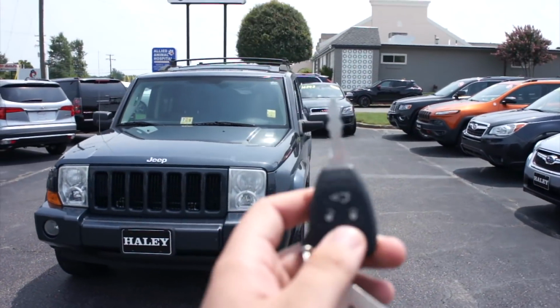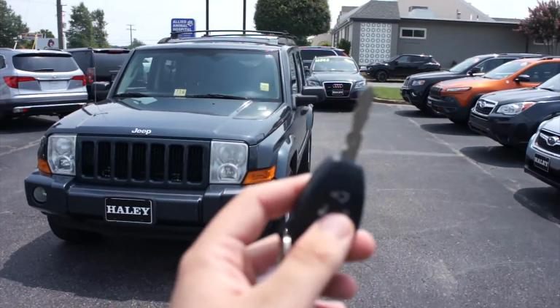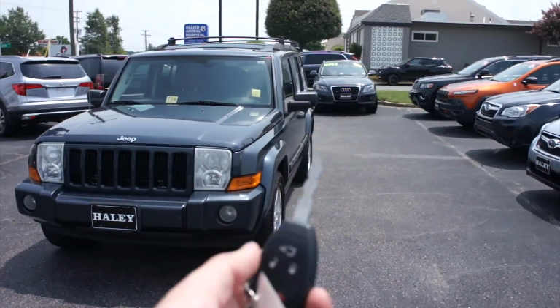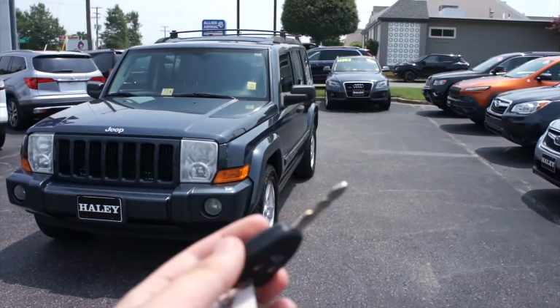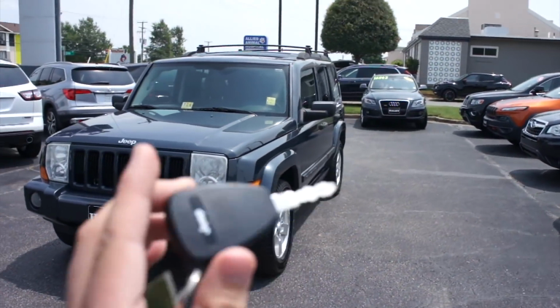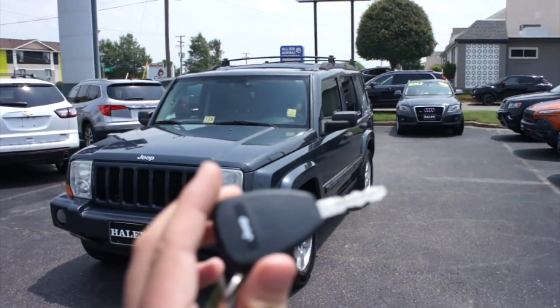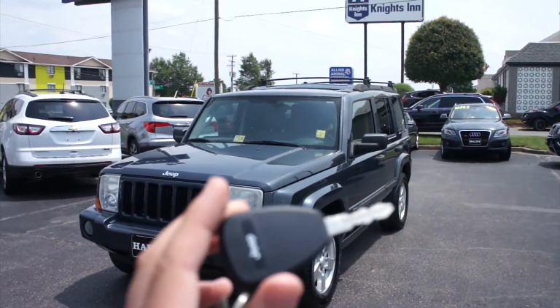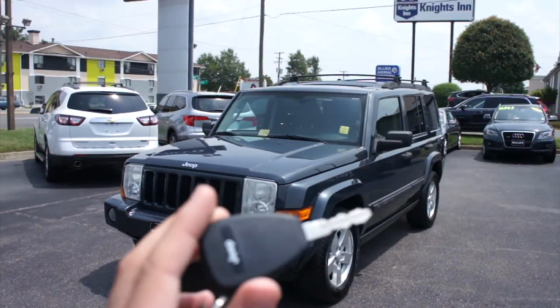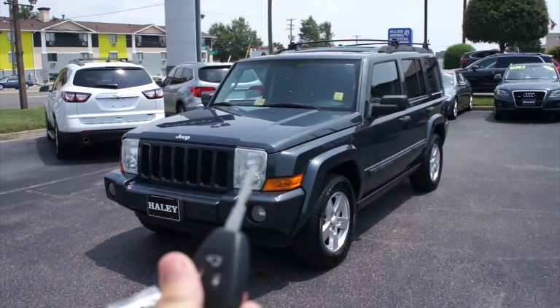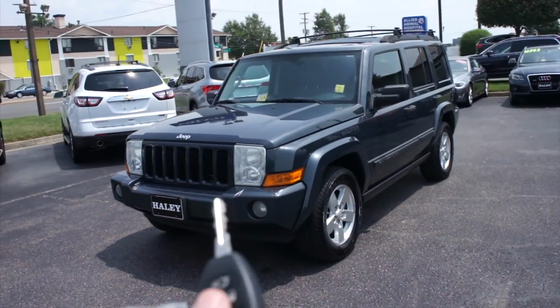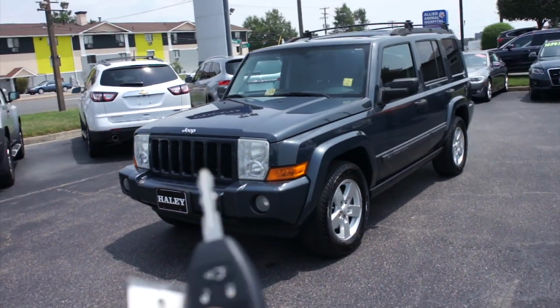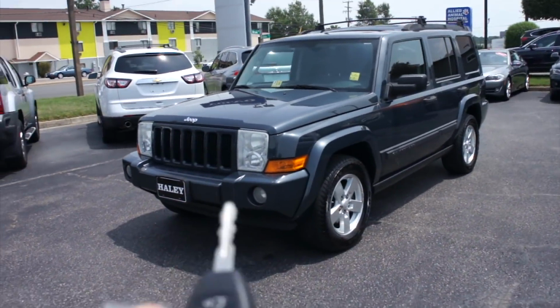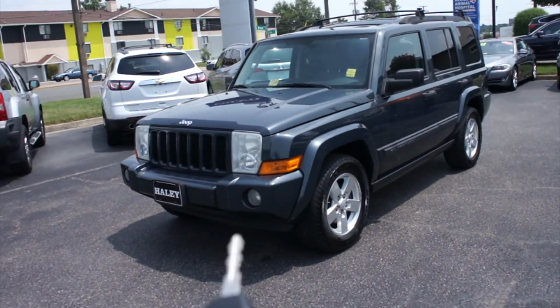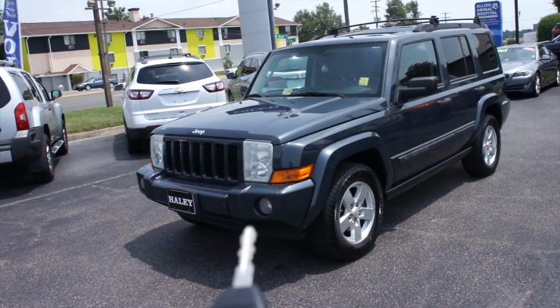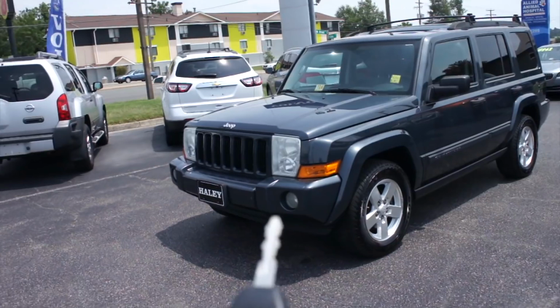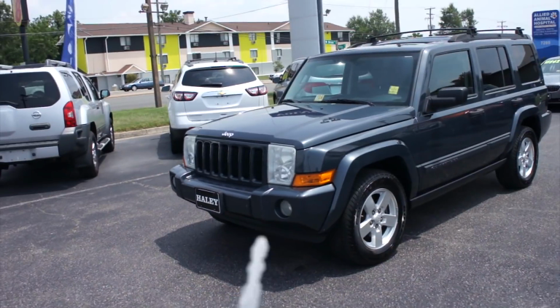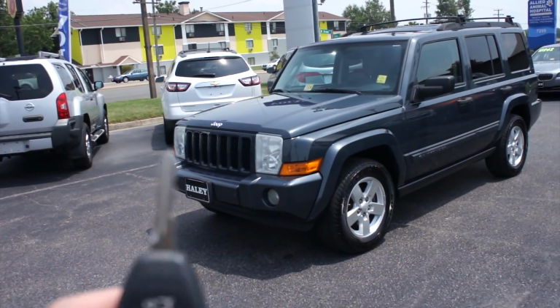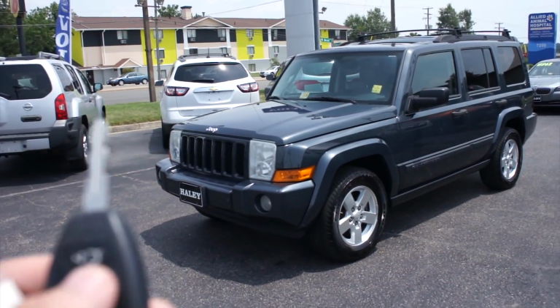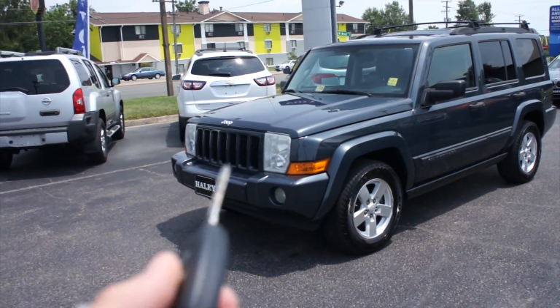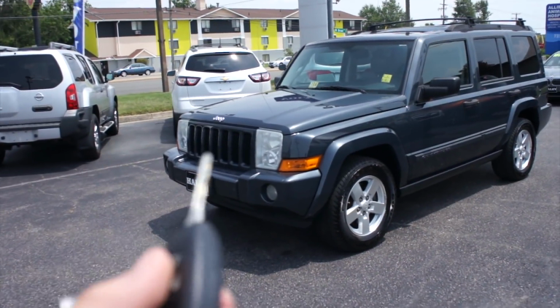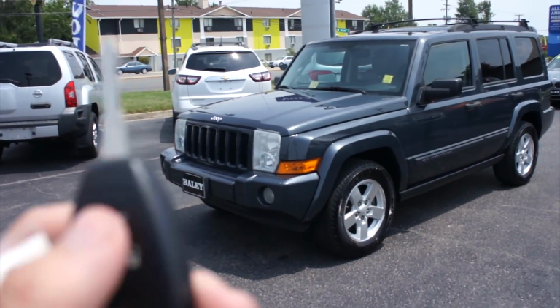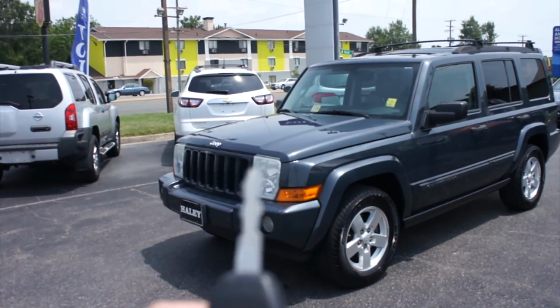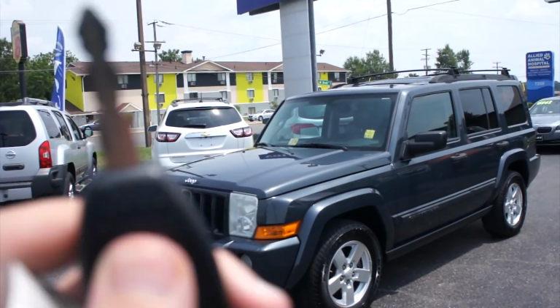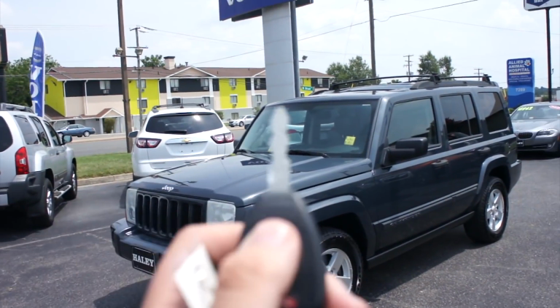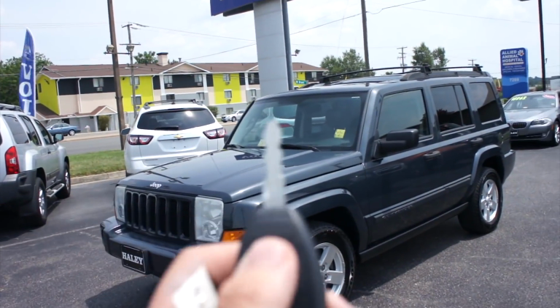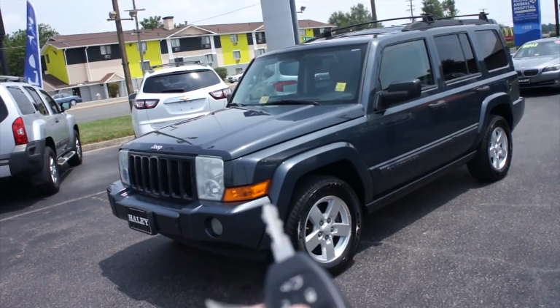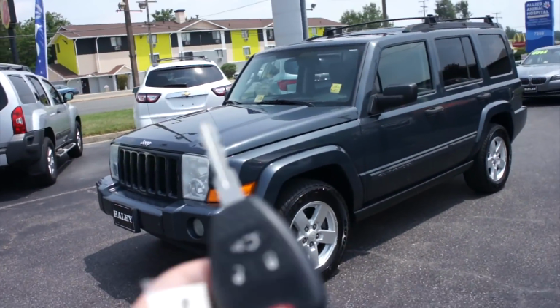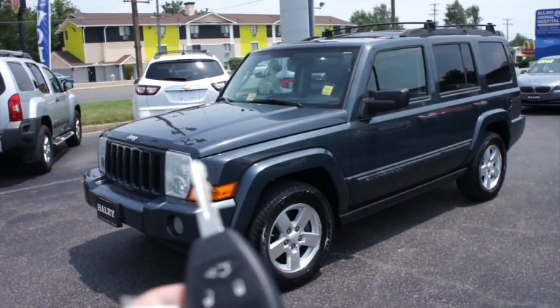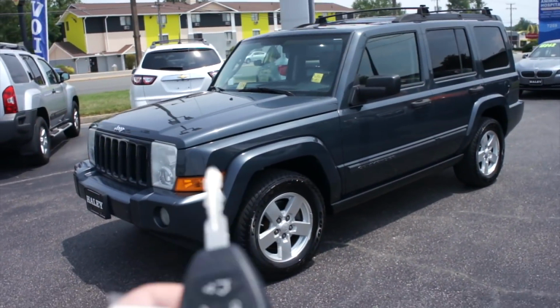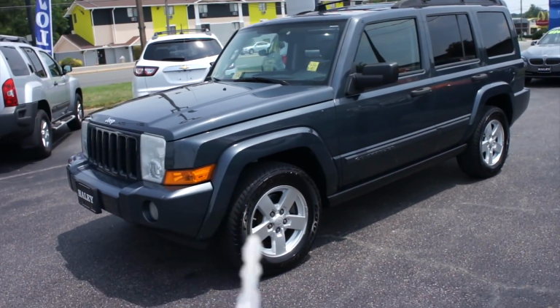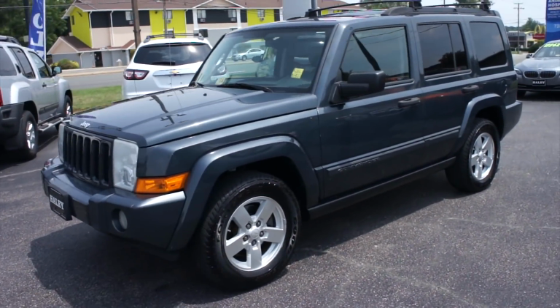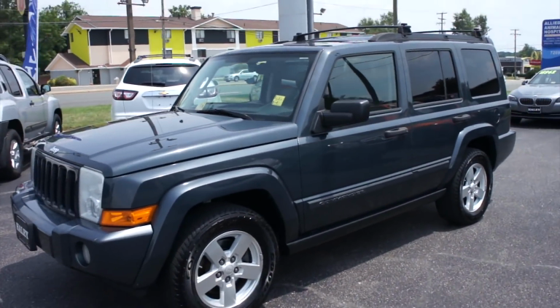This one does come with your typical Jeep key with lock, unlock, and like I said your rear glass release as well as panic.